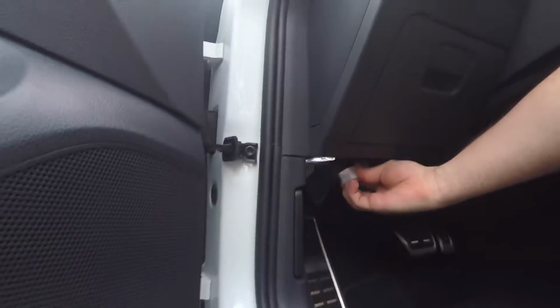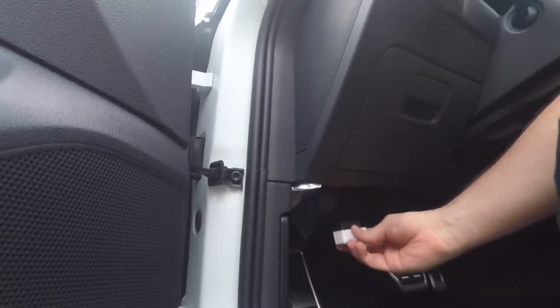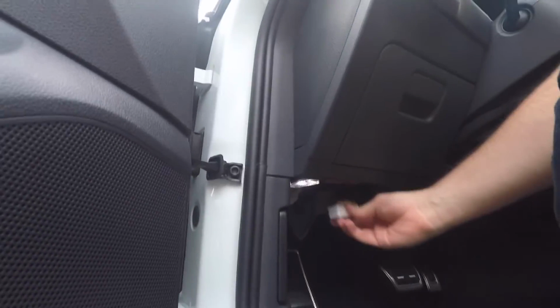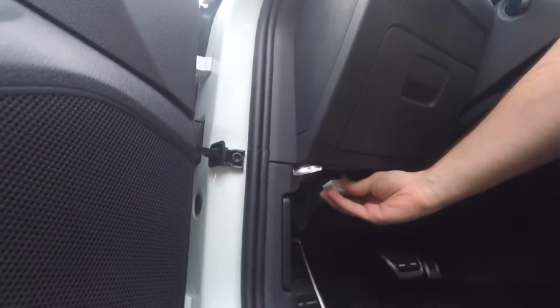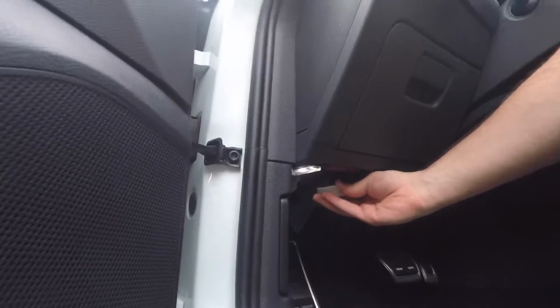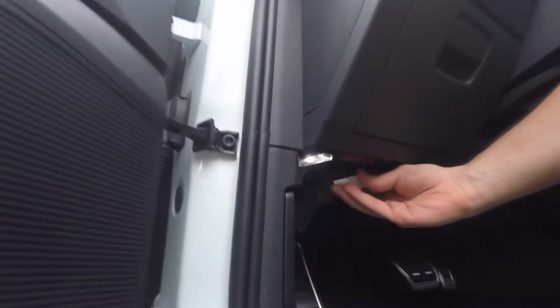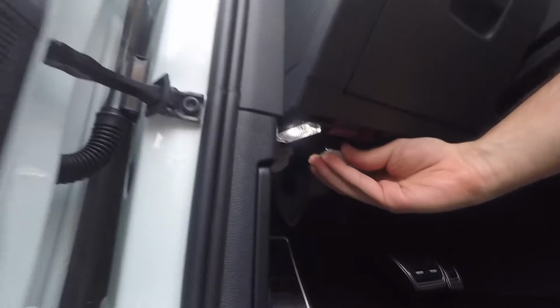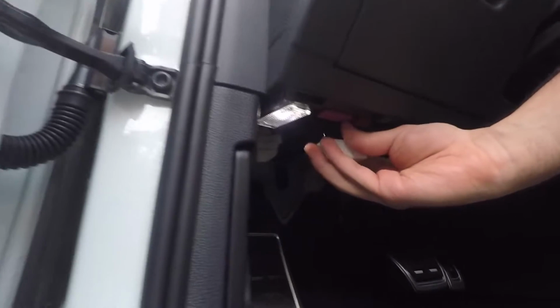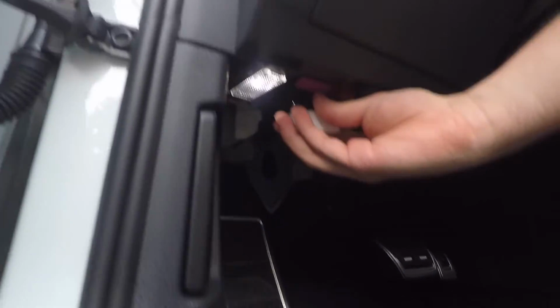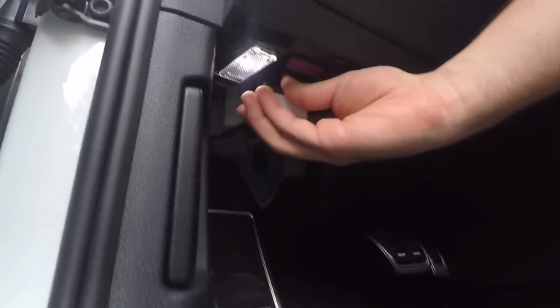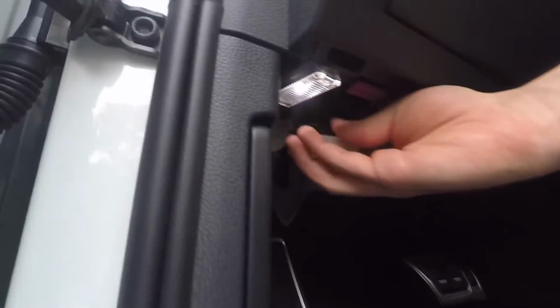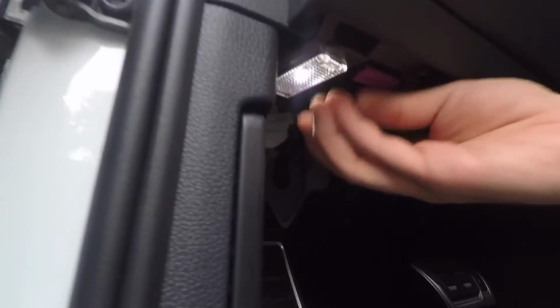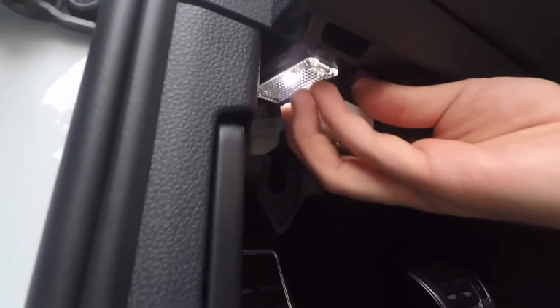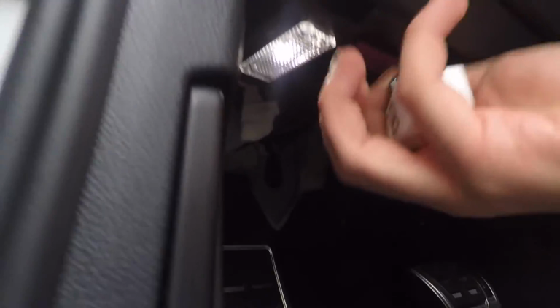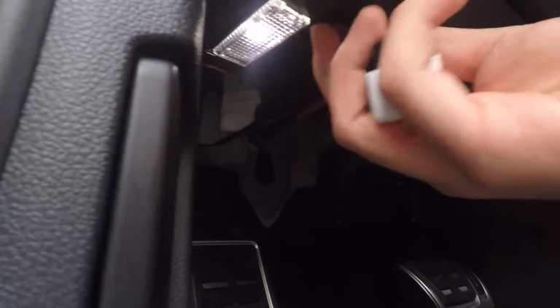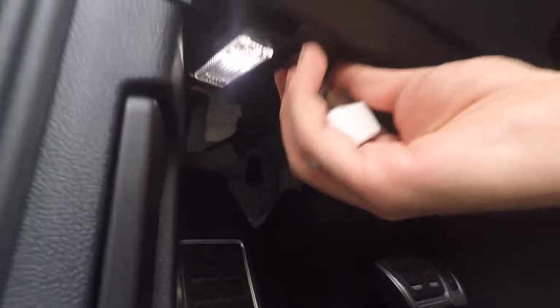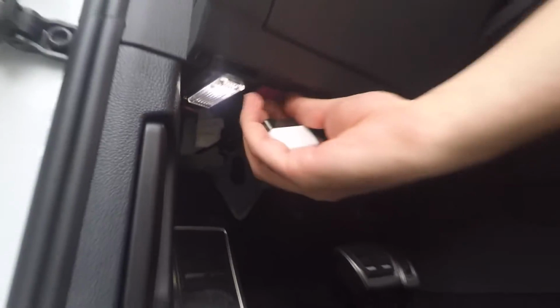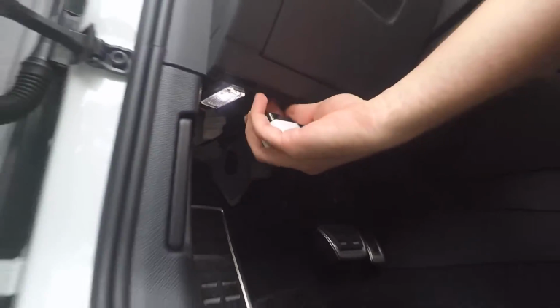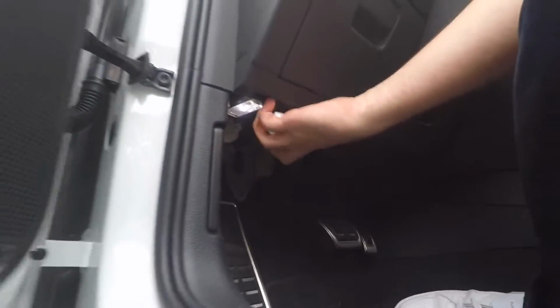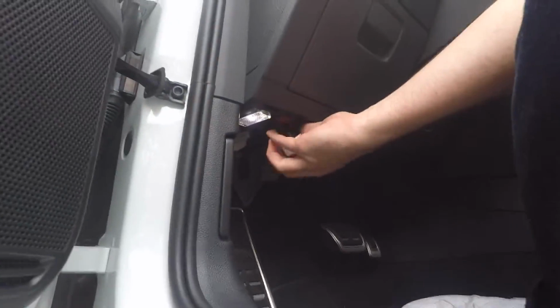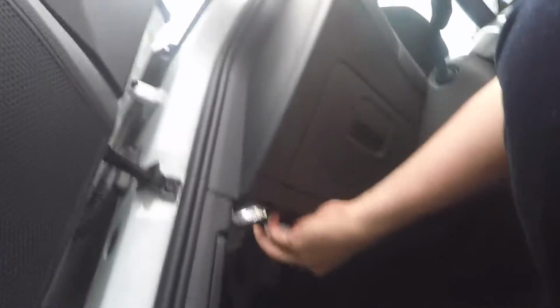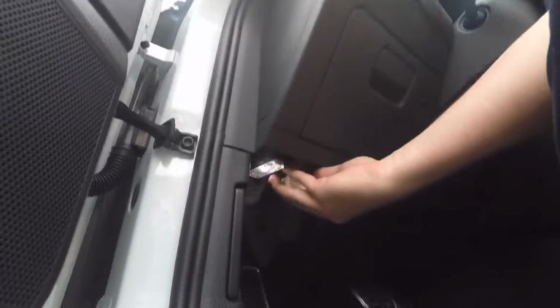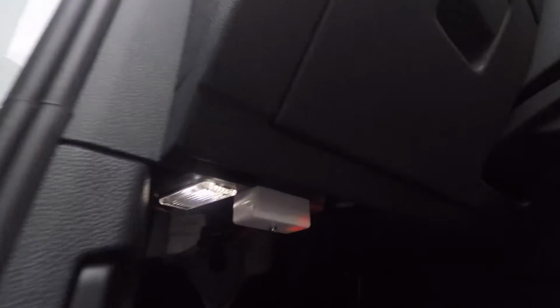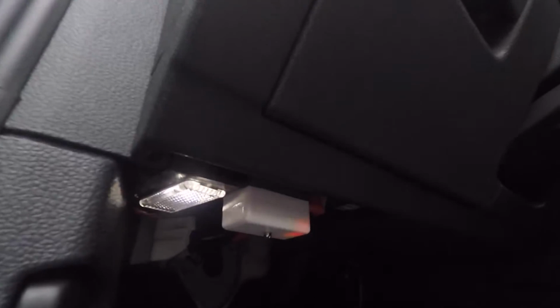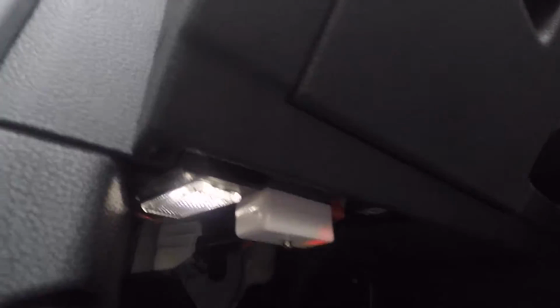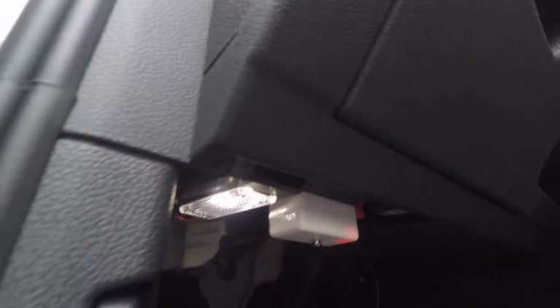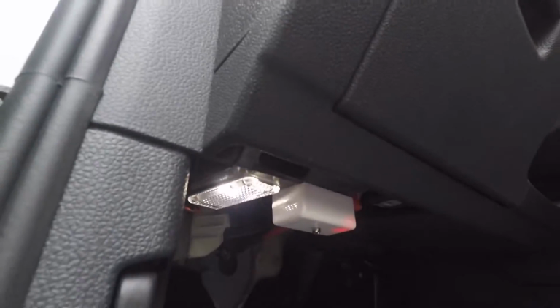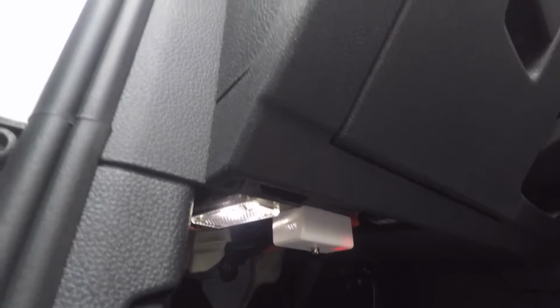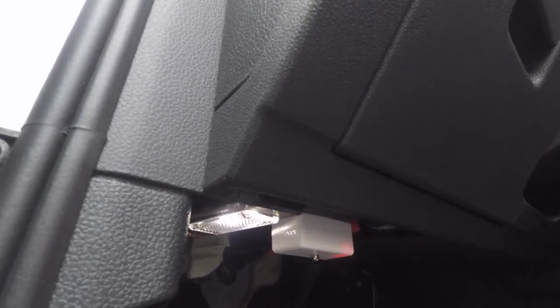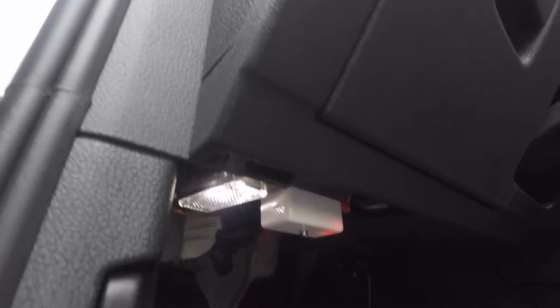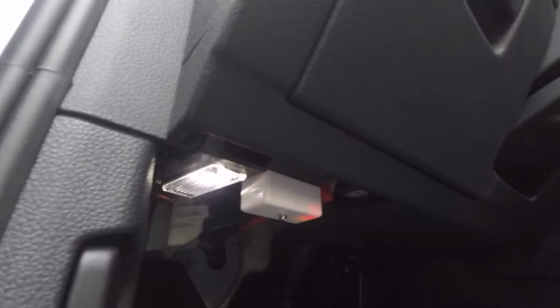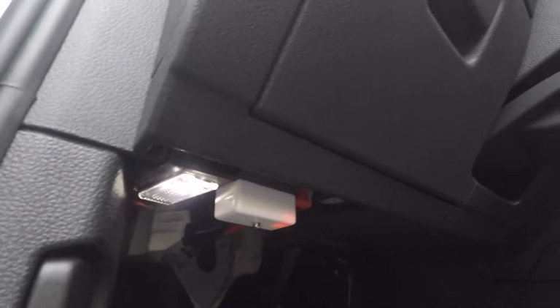So as you know, on most VWs it's the little pink OBD port — pinkish purple one — and then that little red LED turns on.